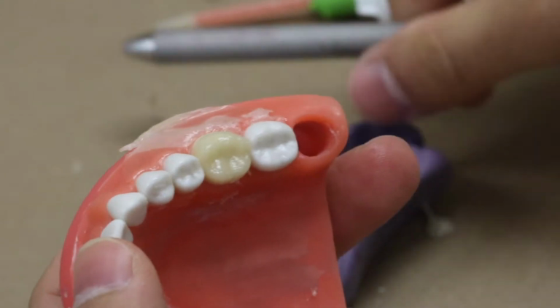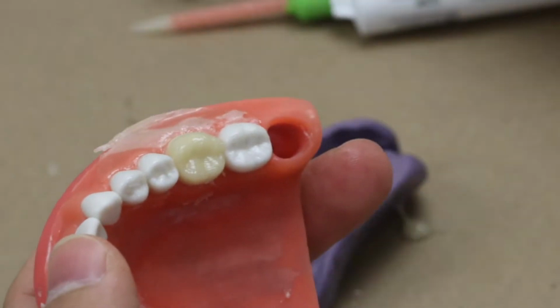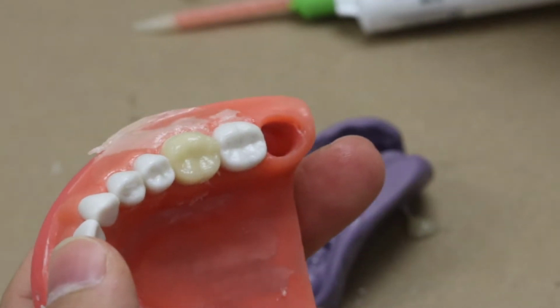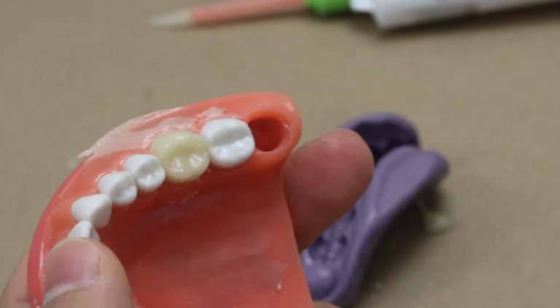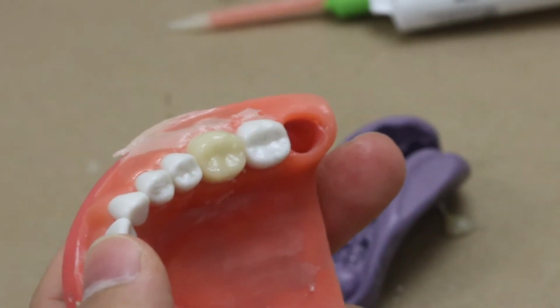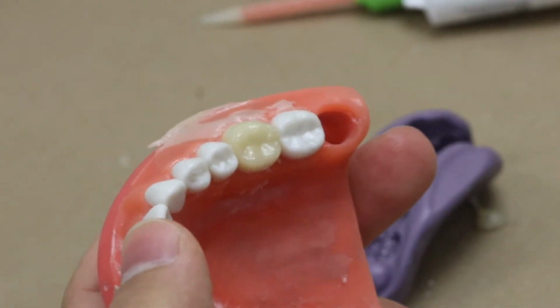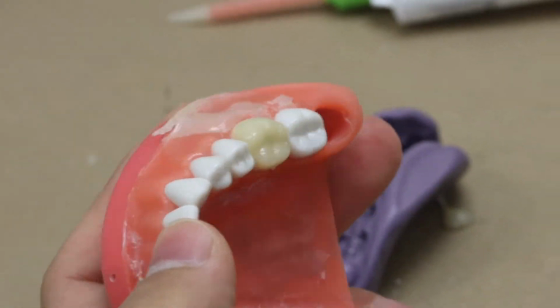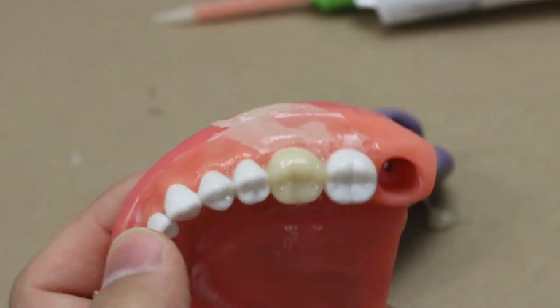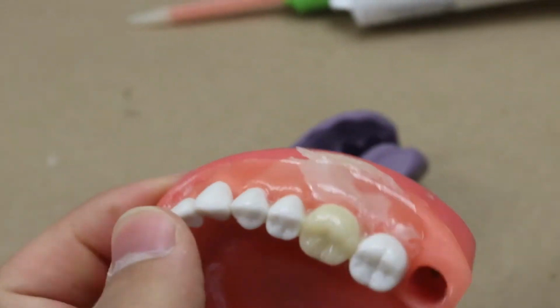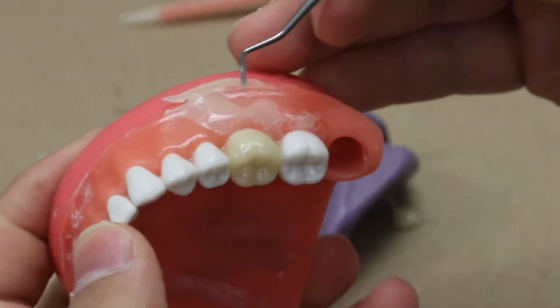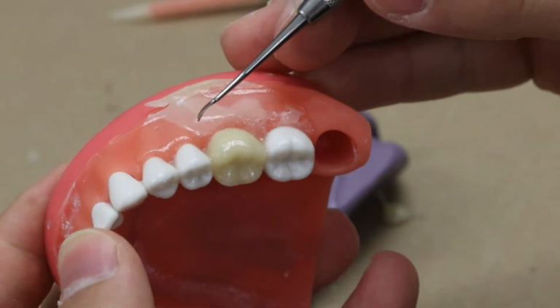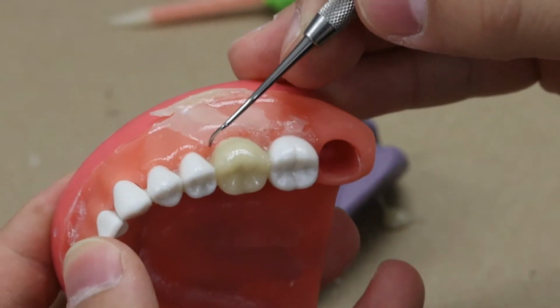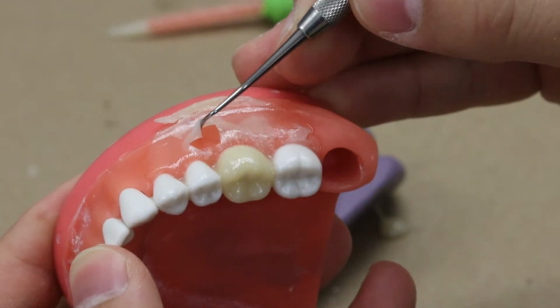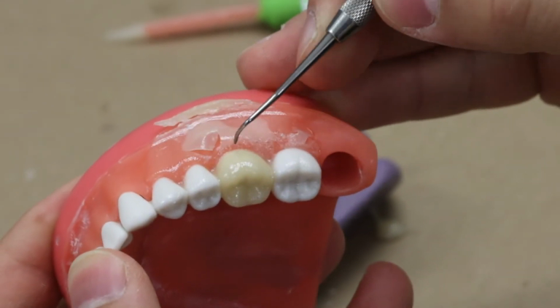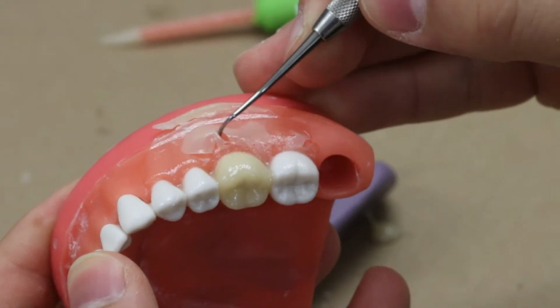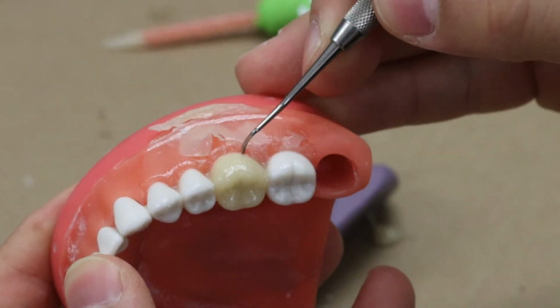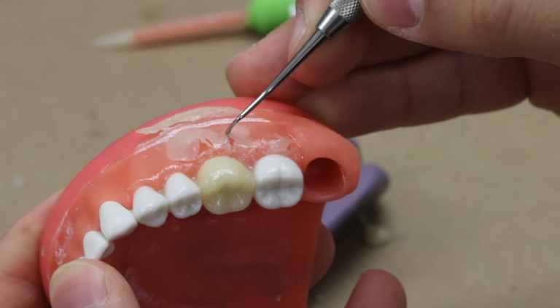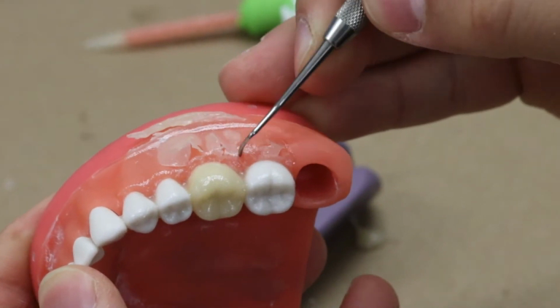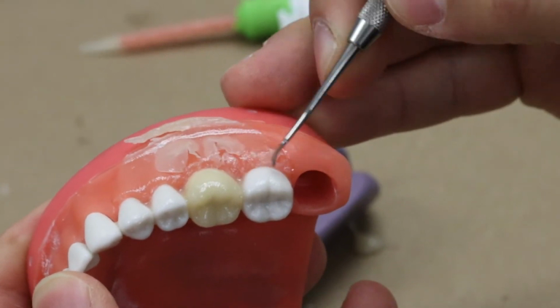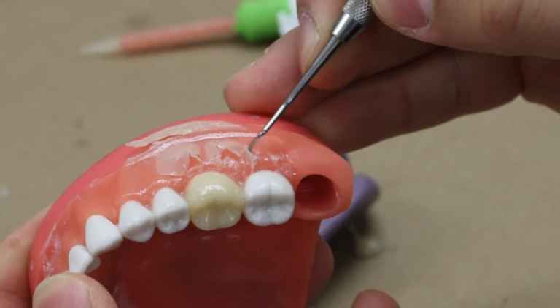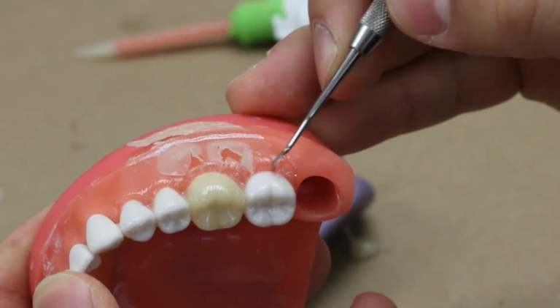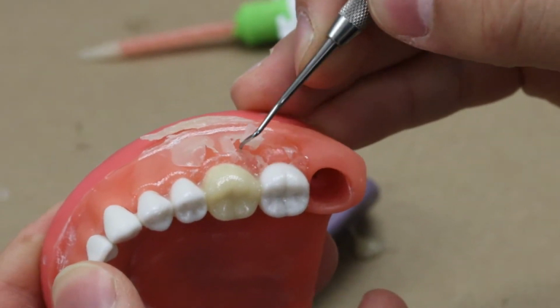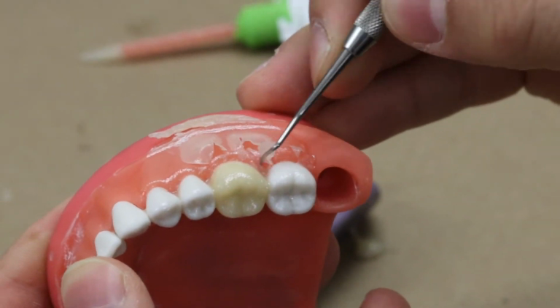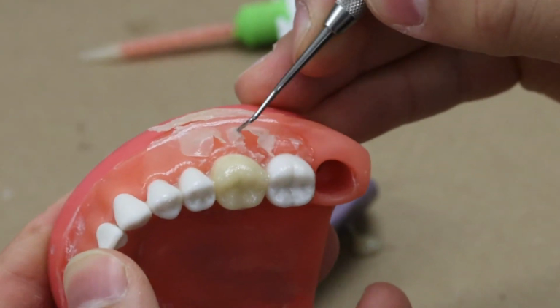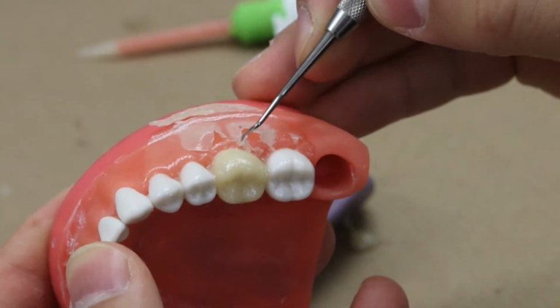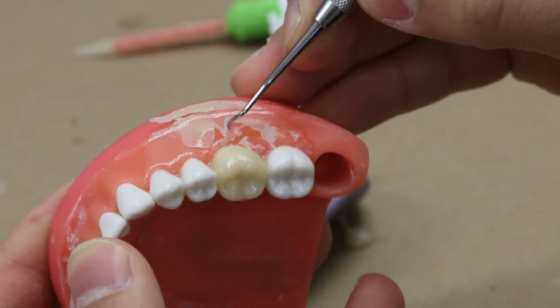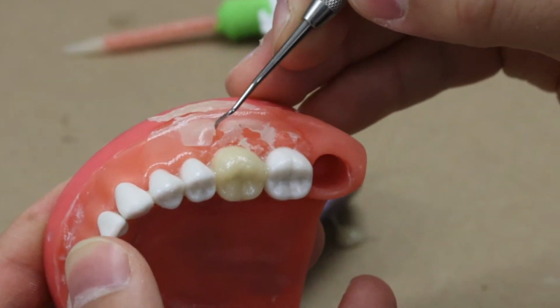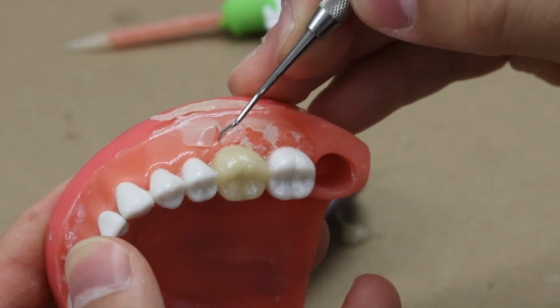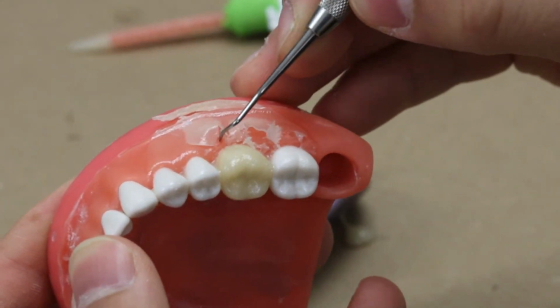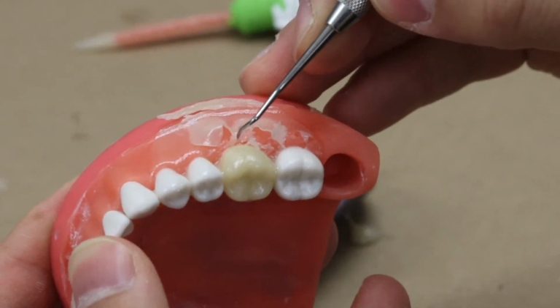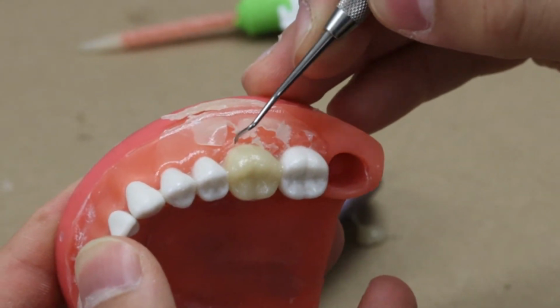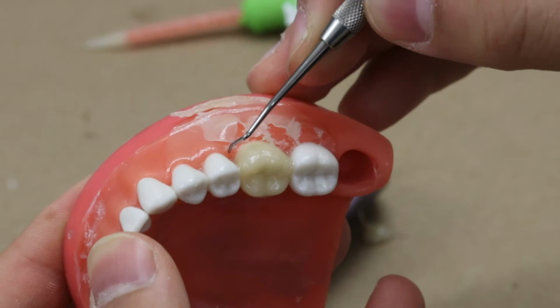Once the material starts to set, remove the putty and clean off the excess.